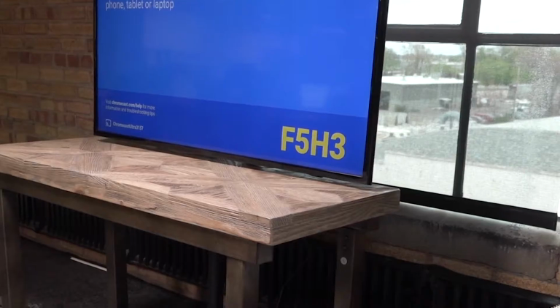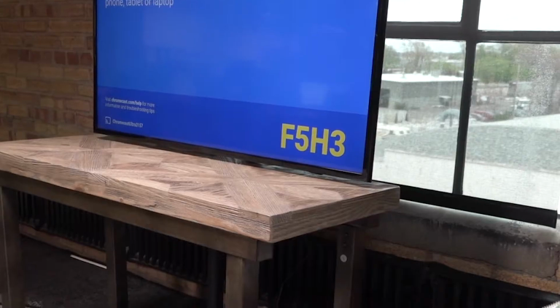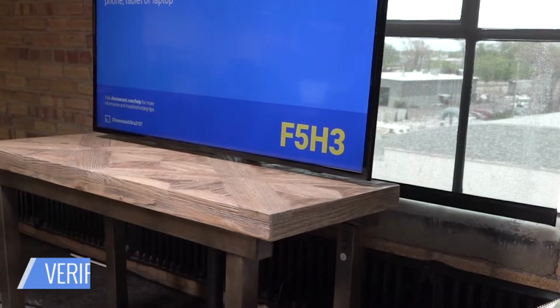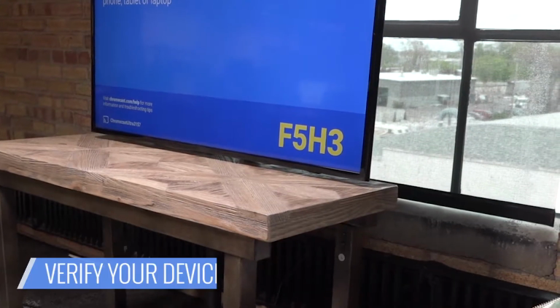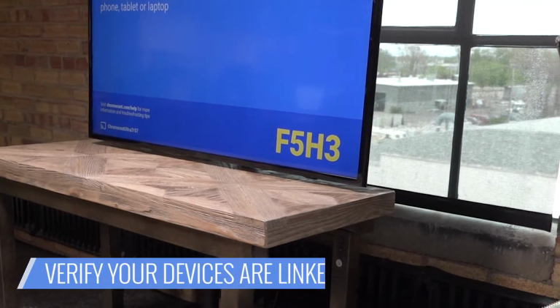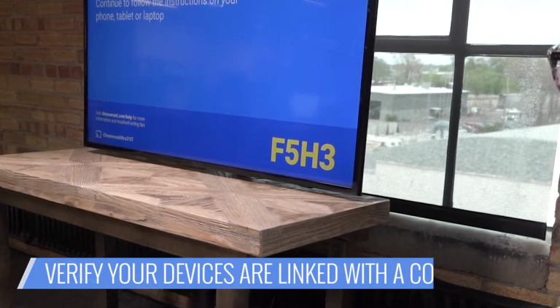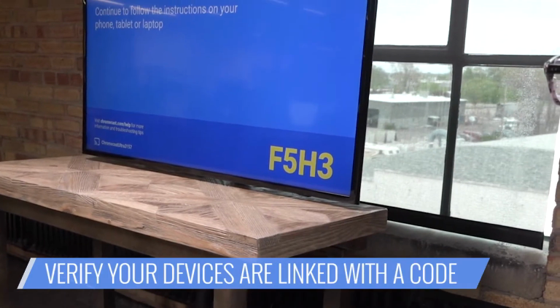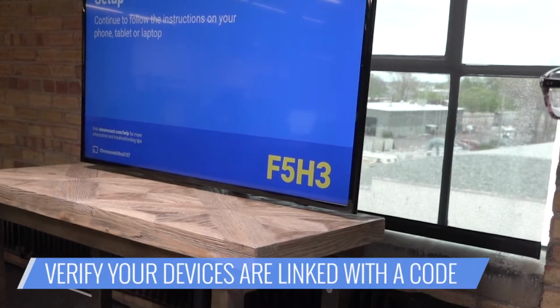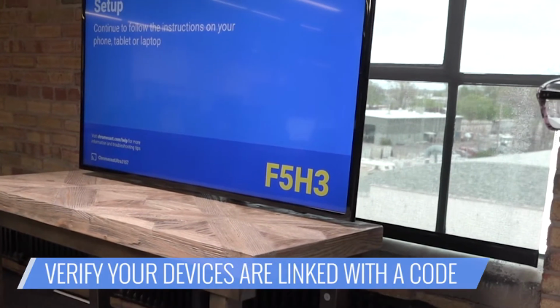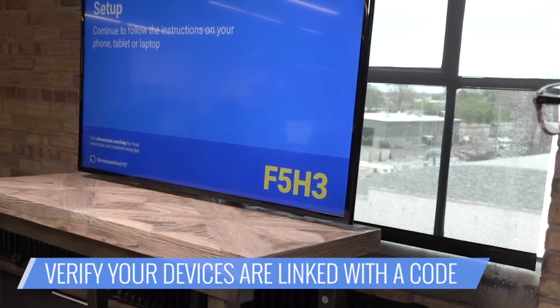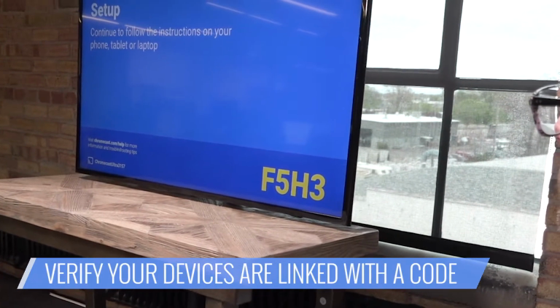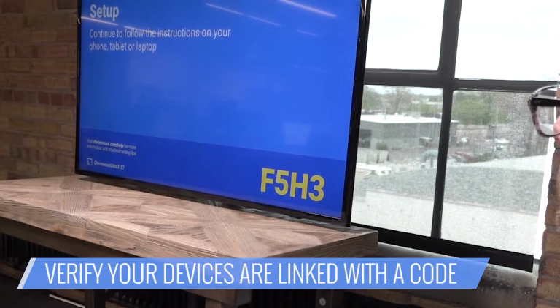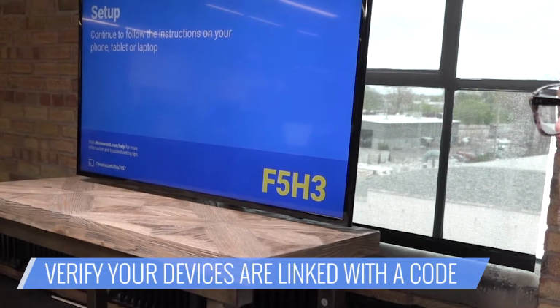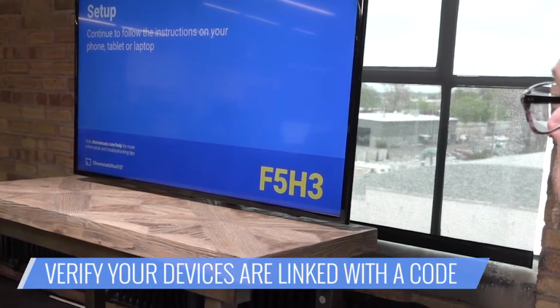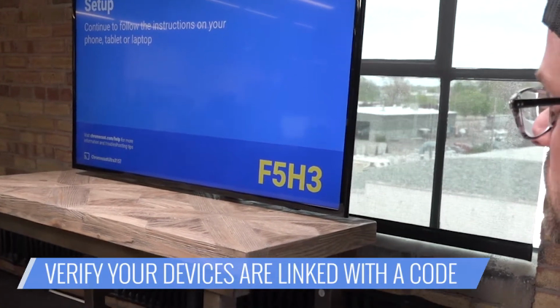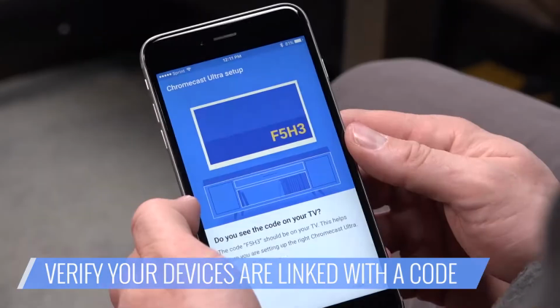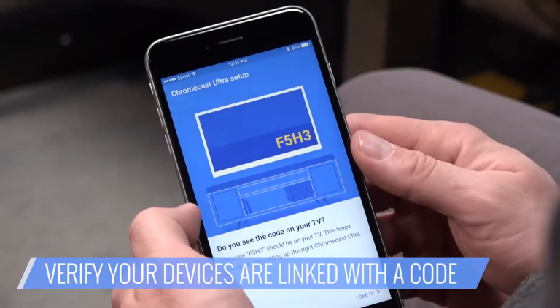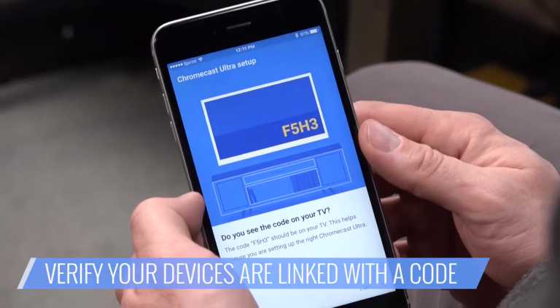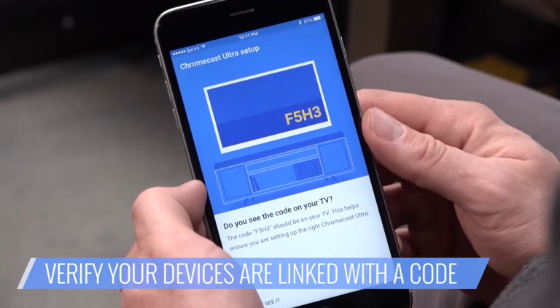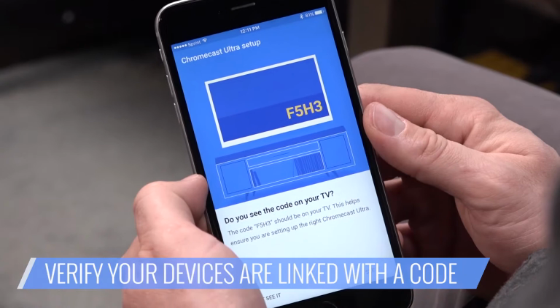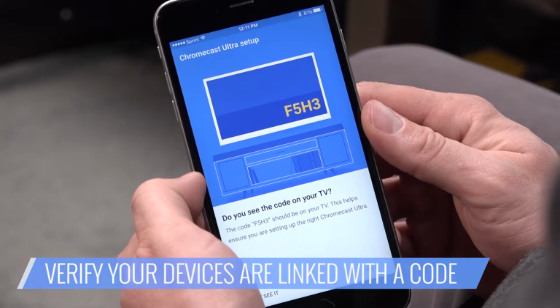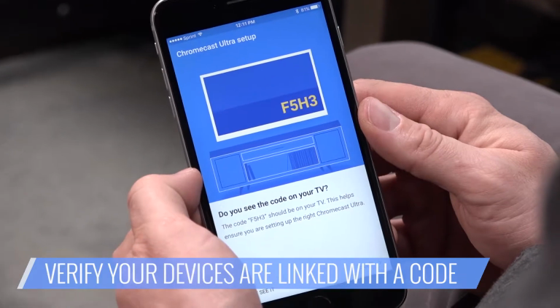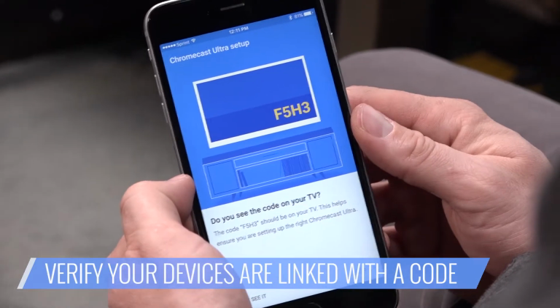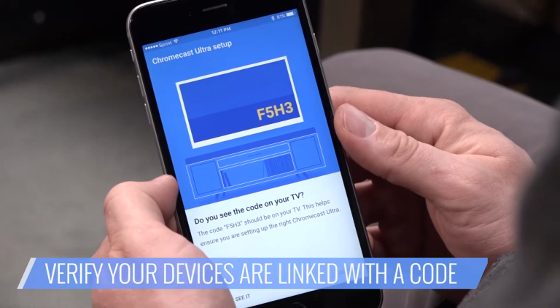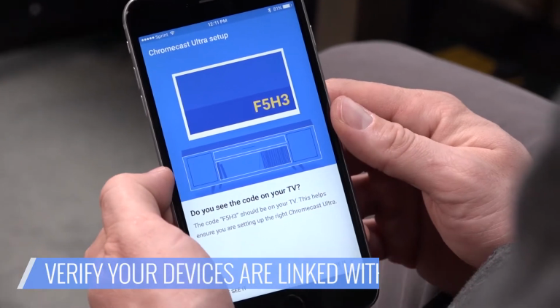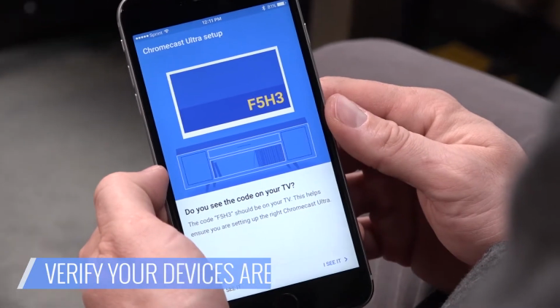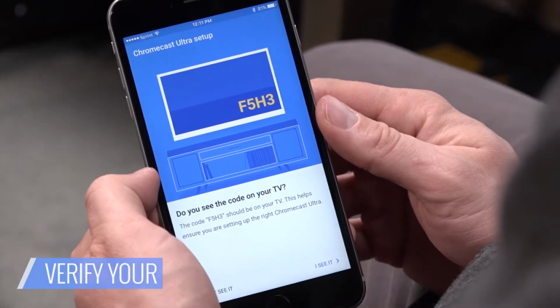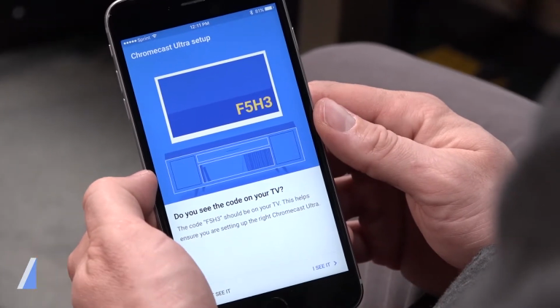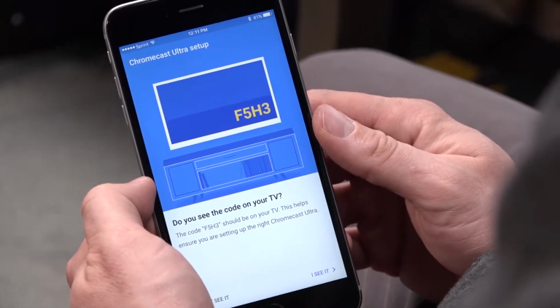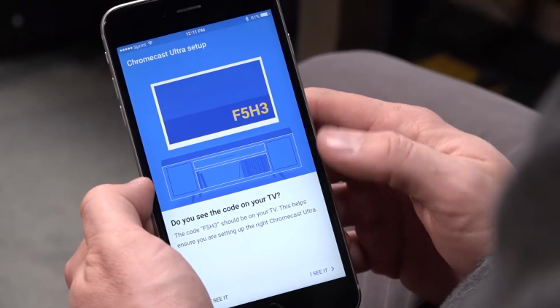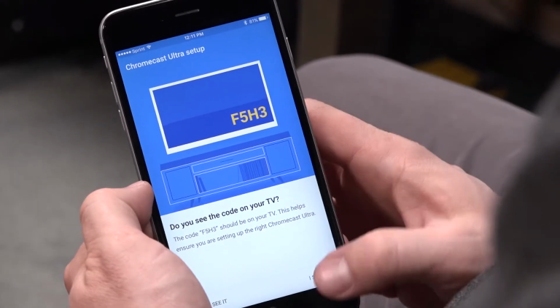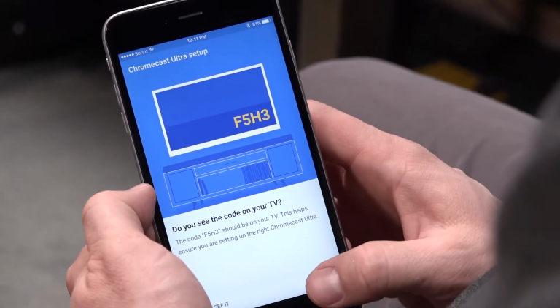Next, check the code against your TV. You should see a code on both the app and your TV. If you've got a match, select Yes.